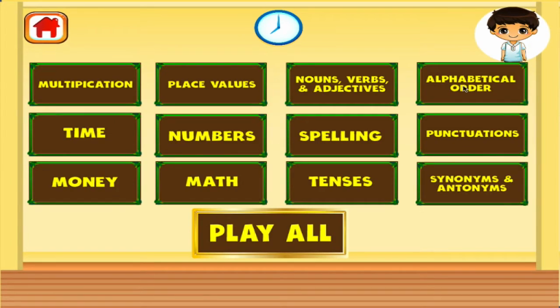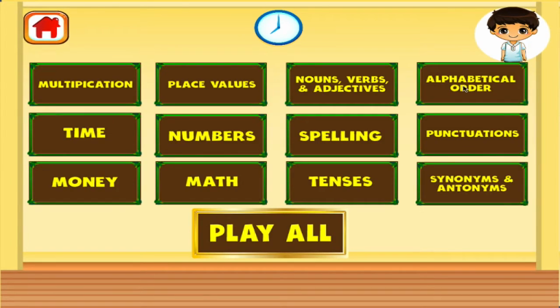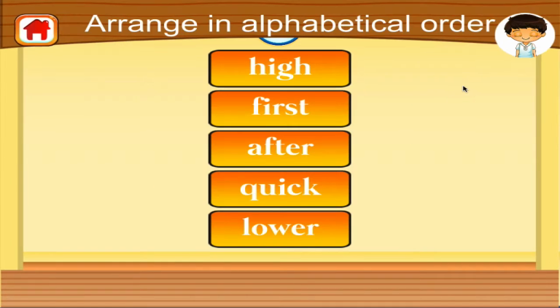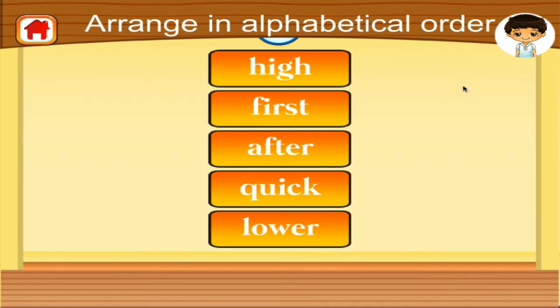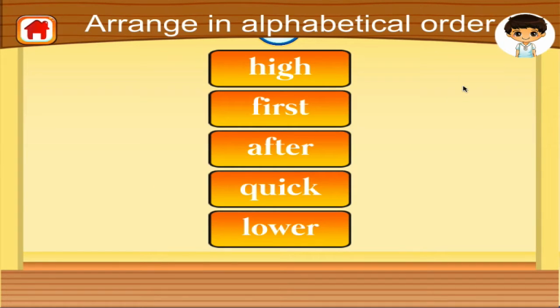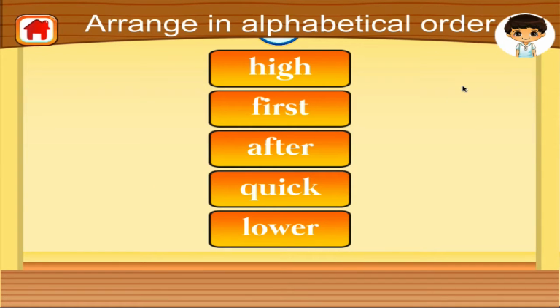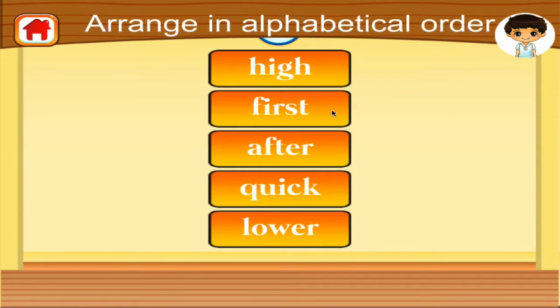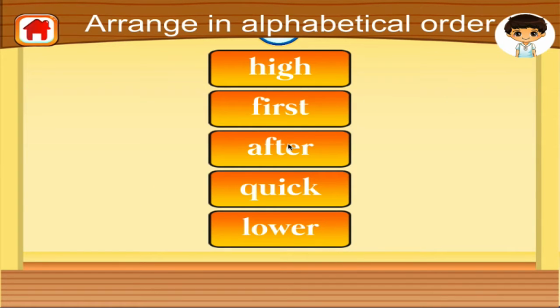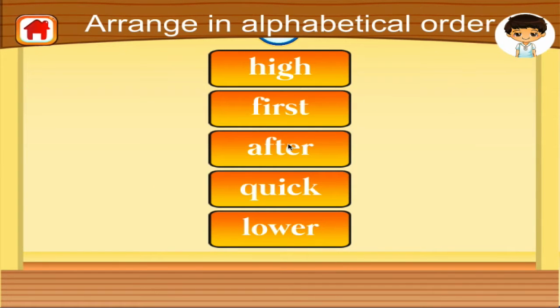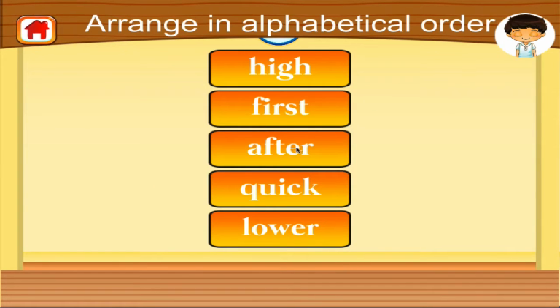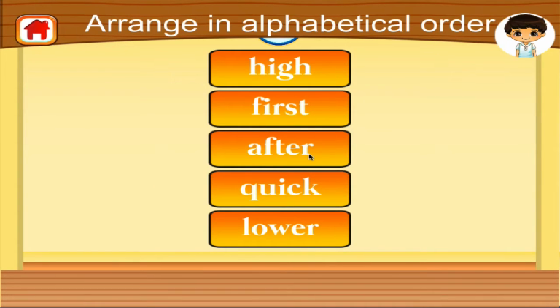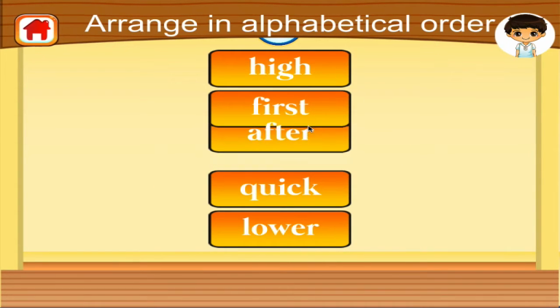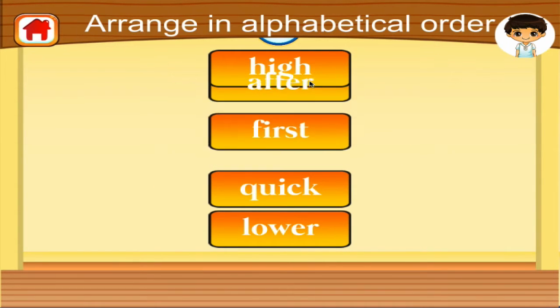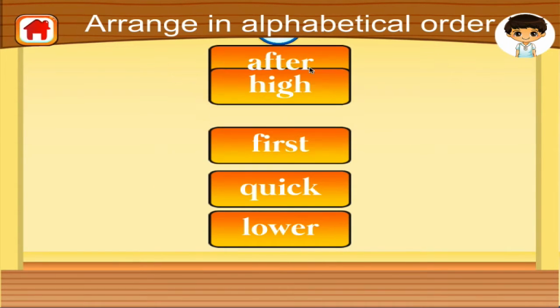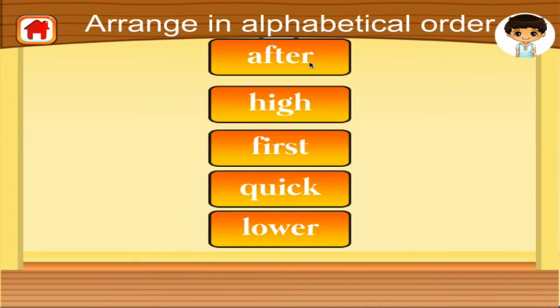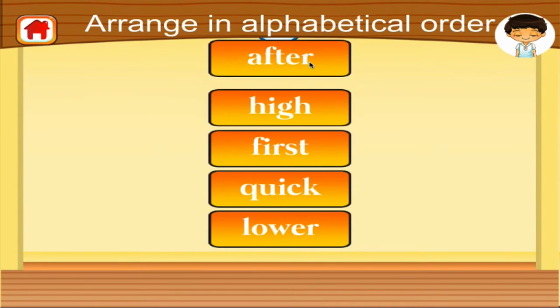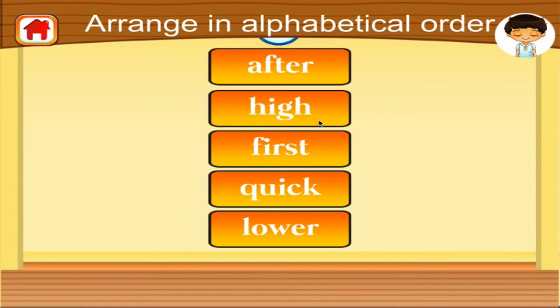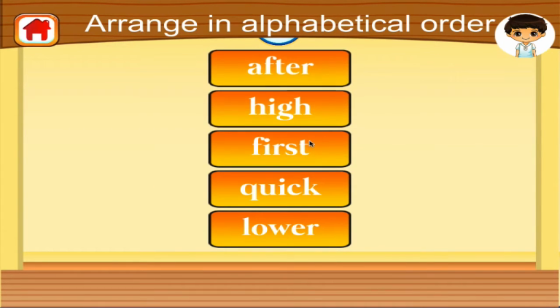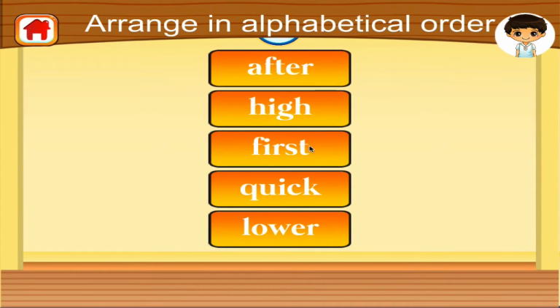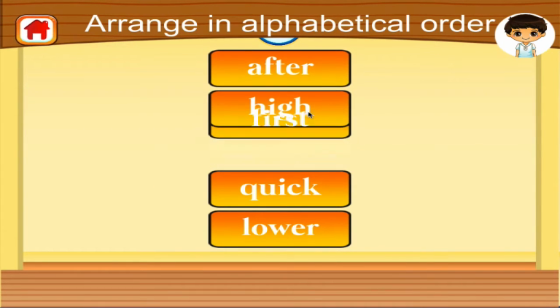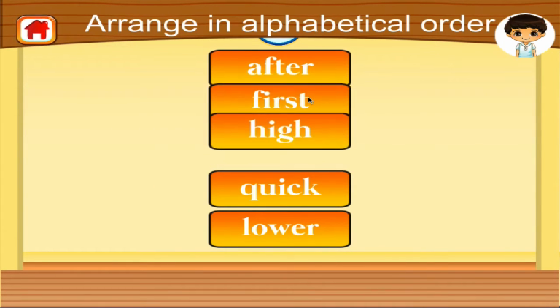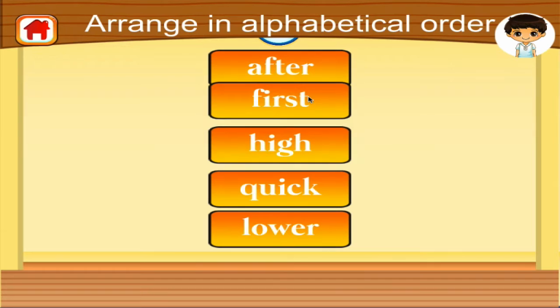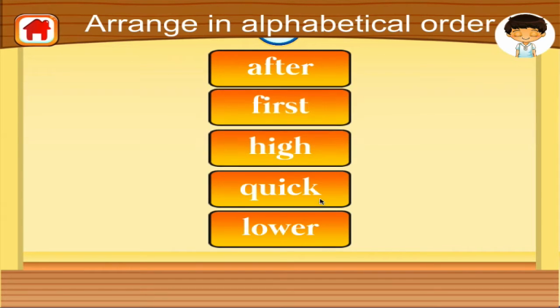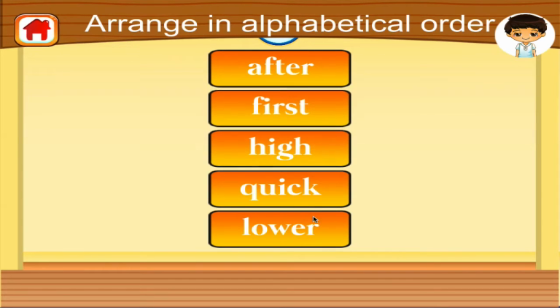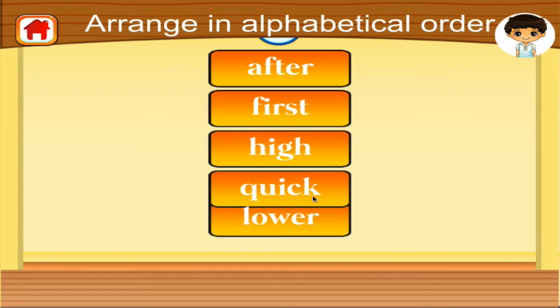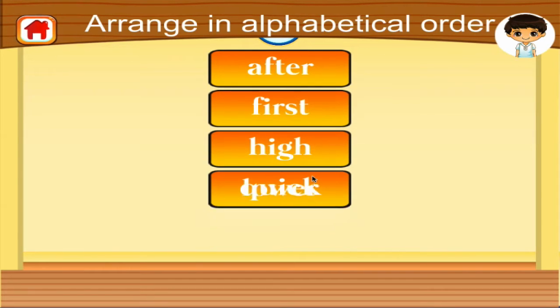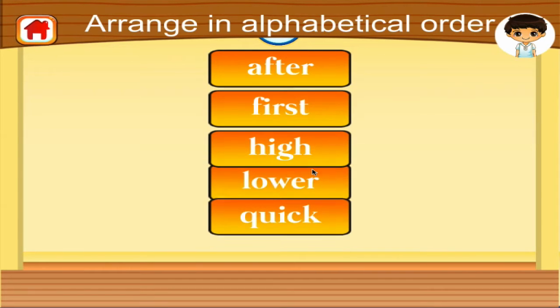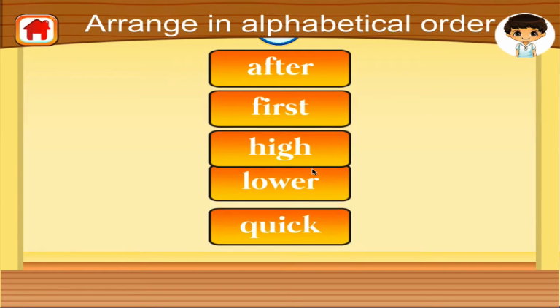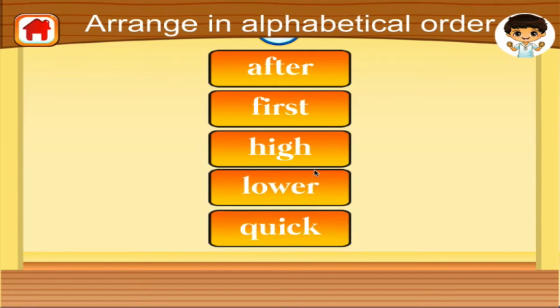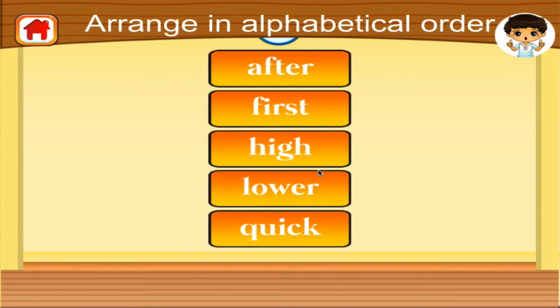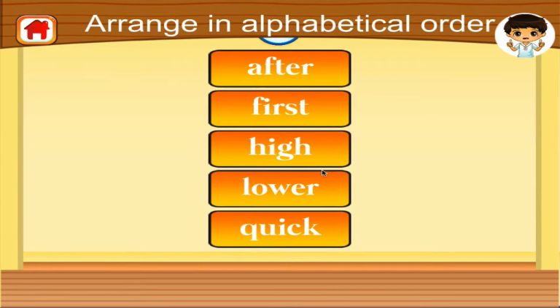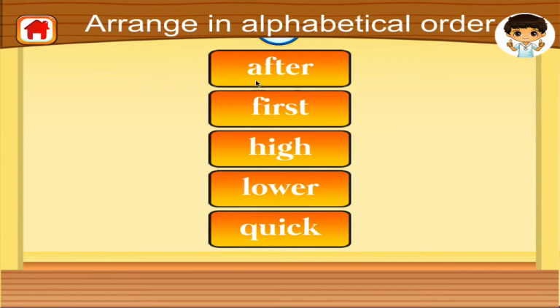Arrange the words in alphabetical order. Well done!